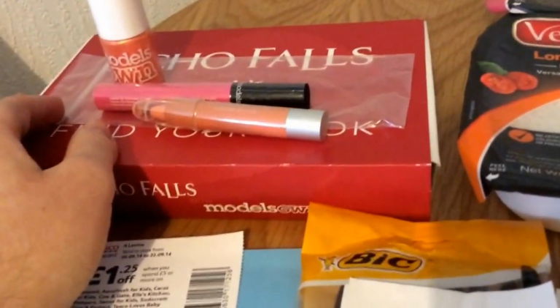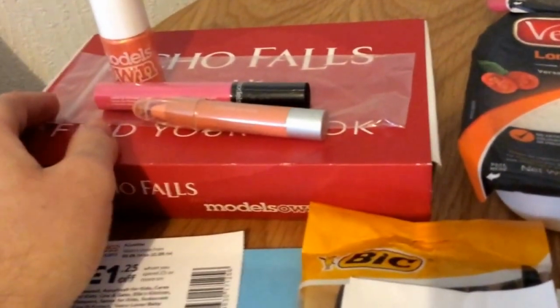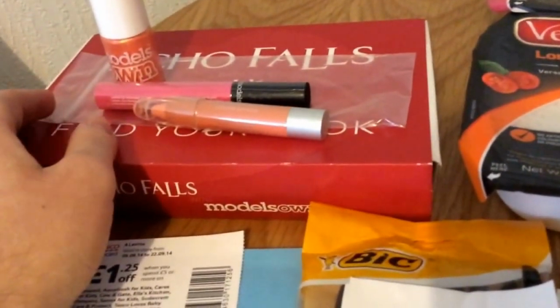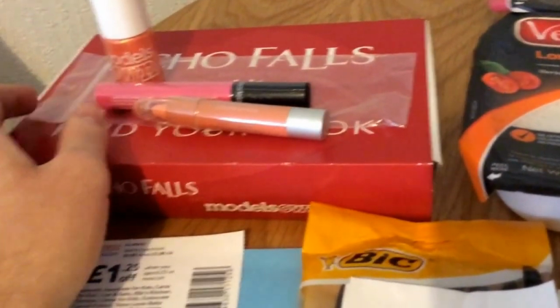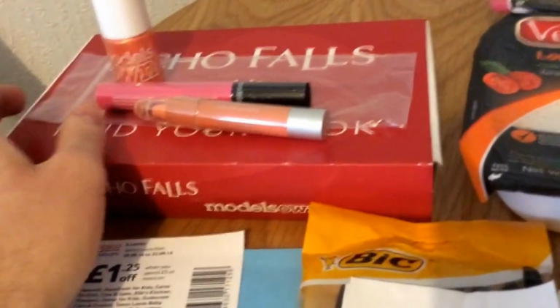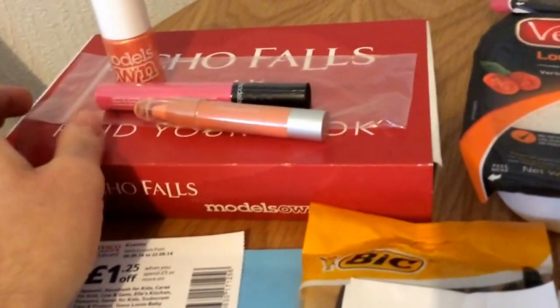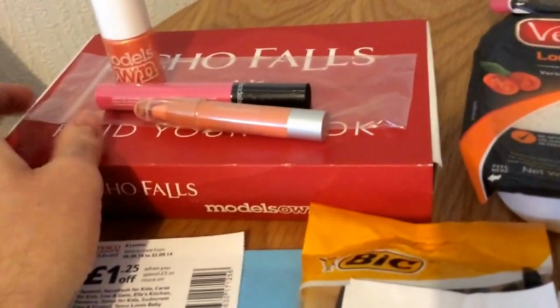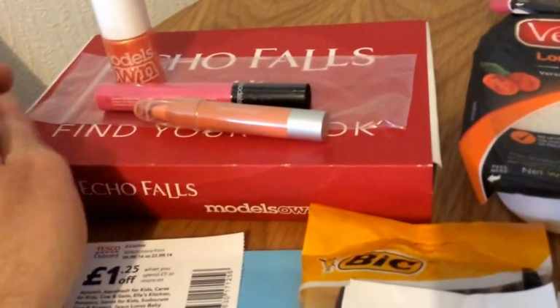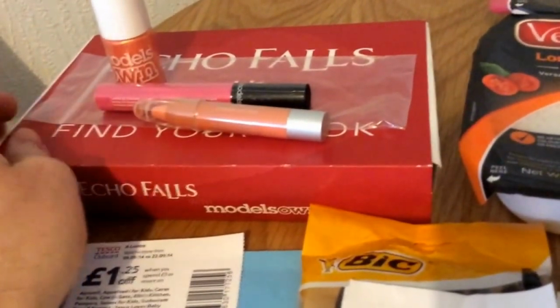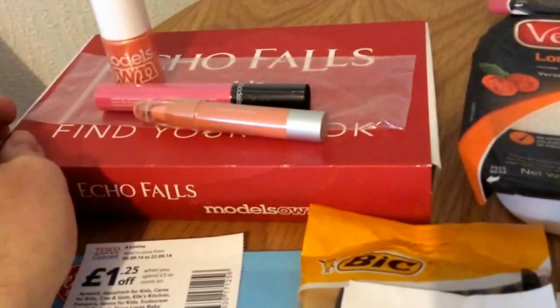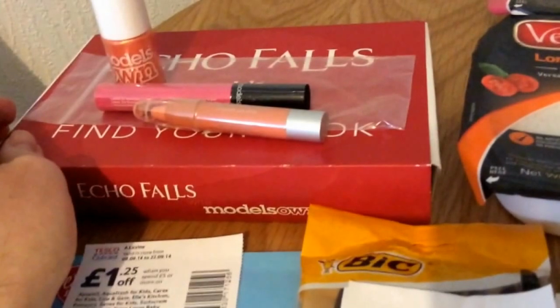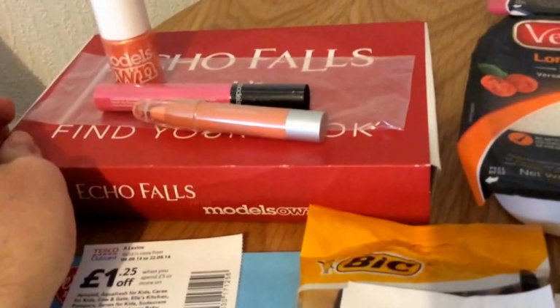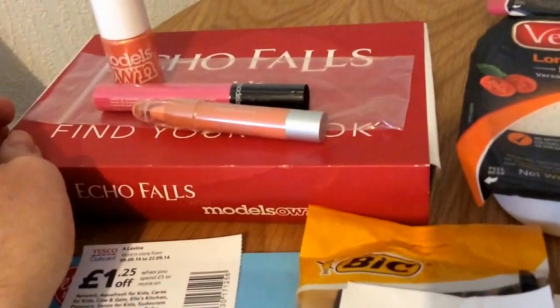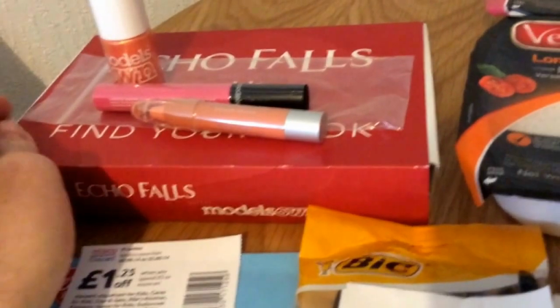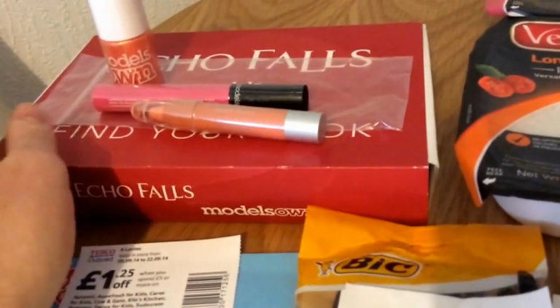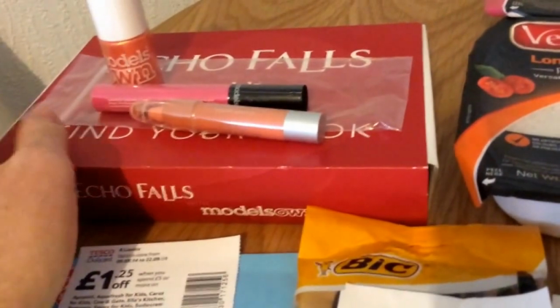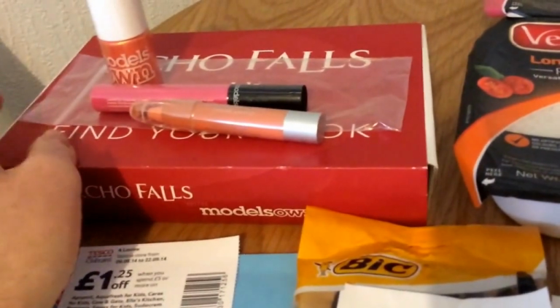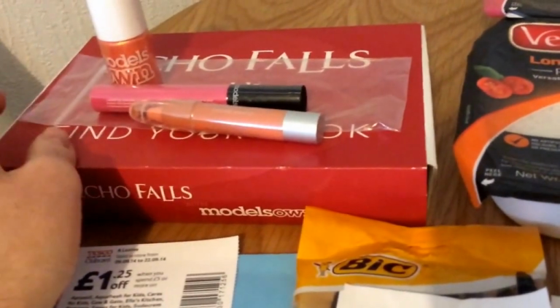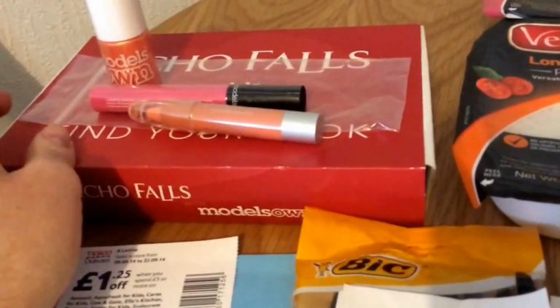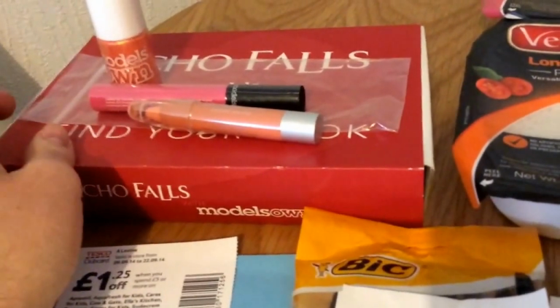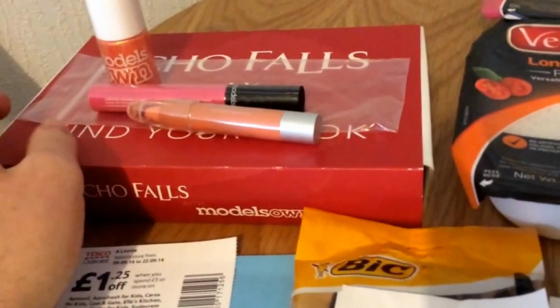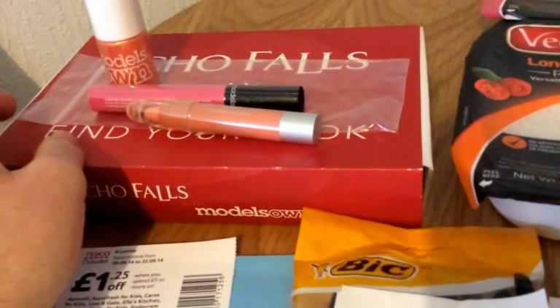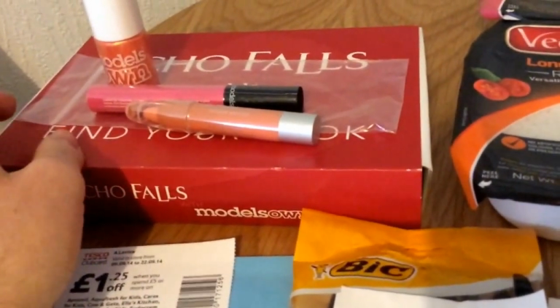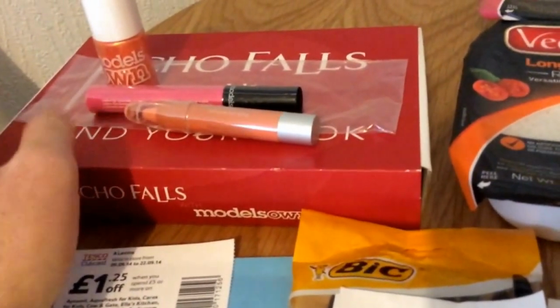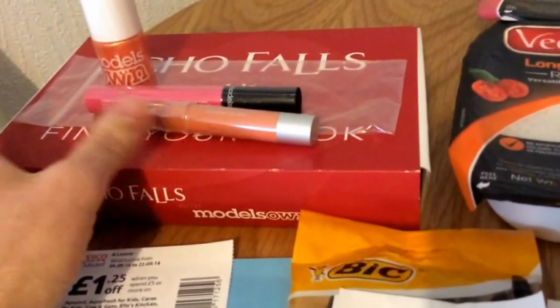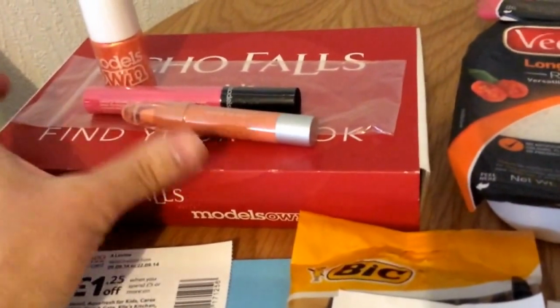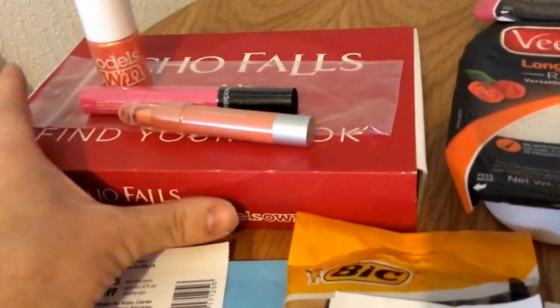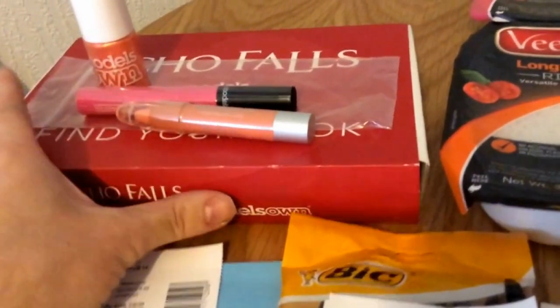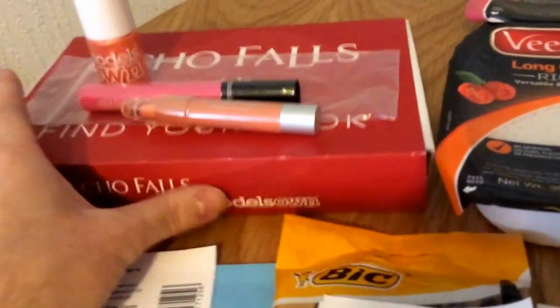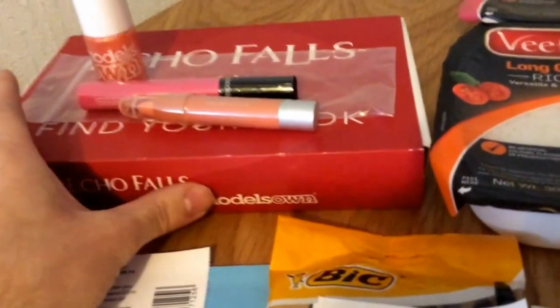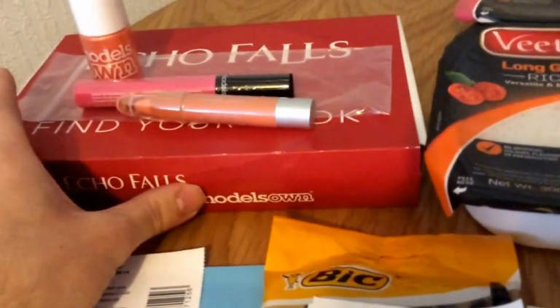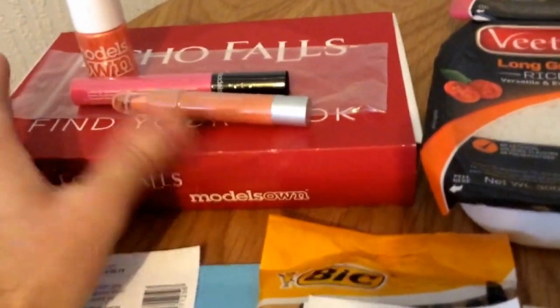Models Own Makeup Set — you can go on every day and play. The code is 179, so you can go on there and play every day.